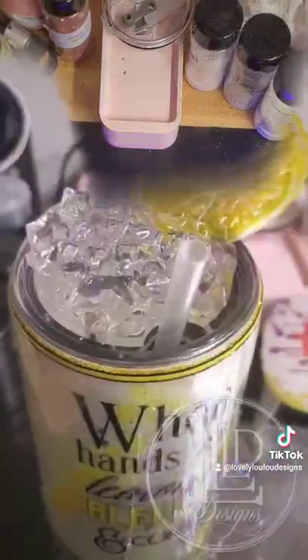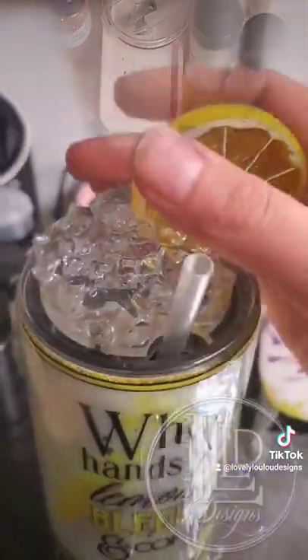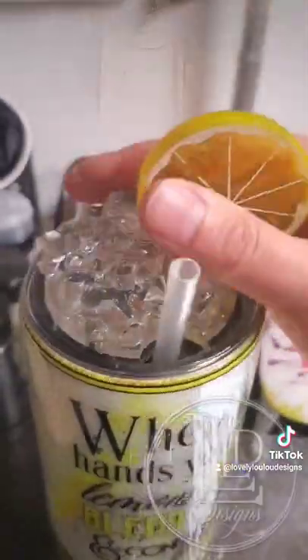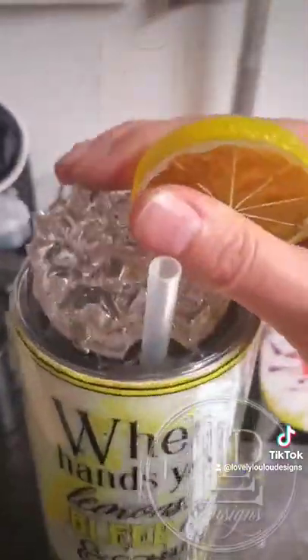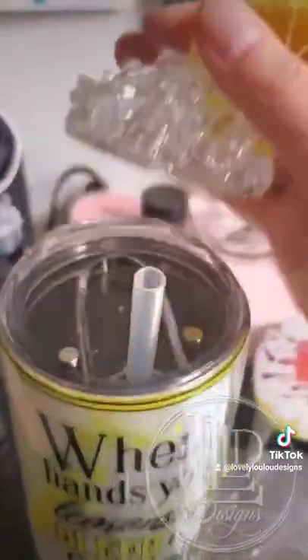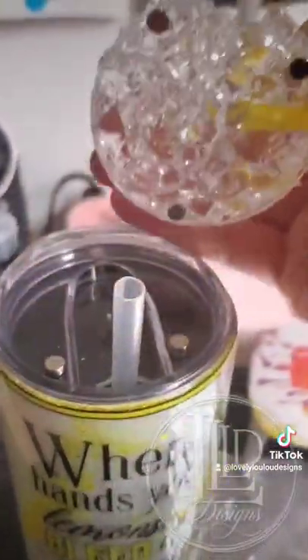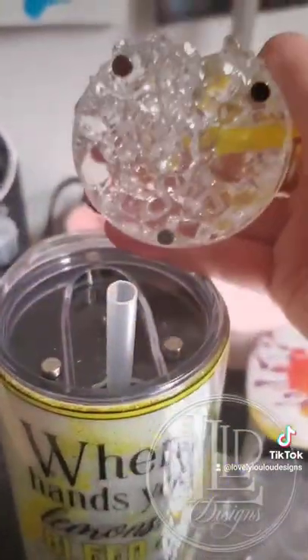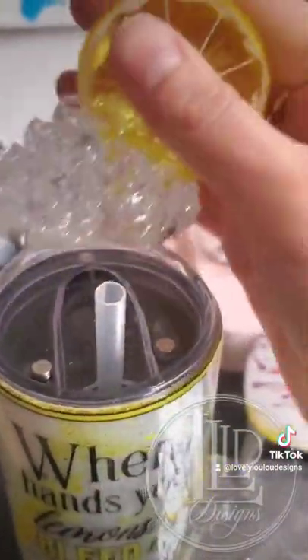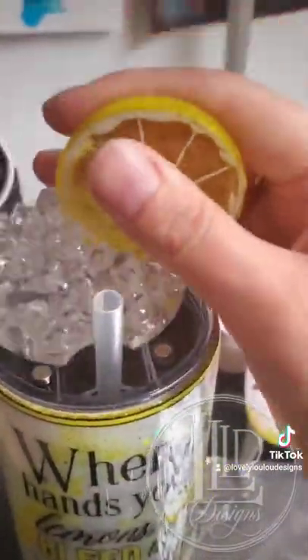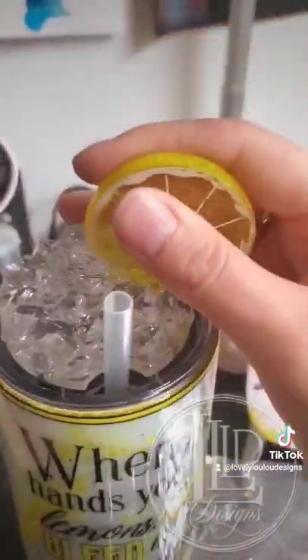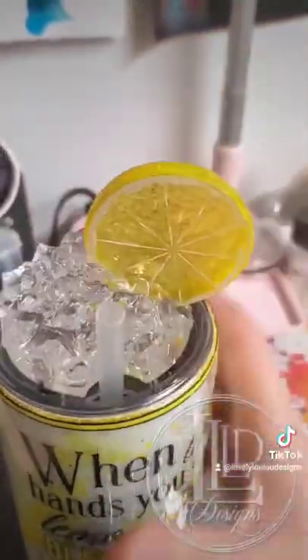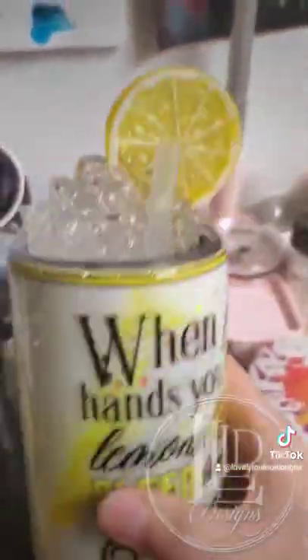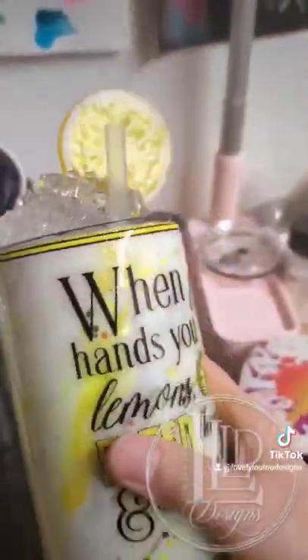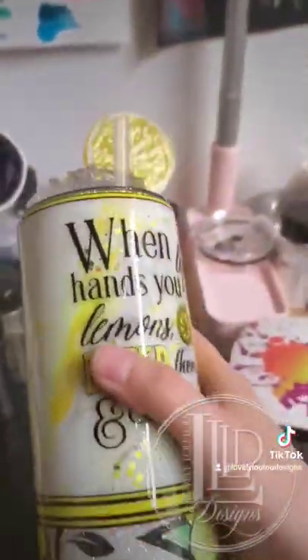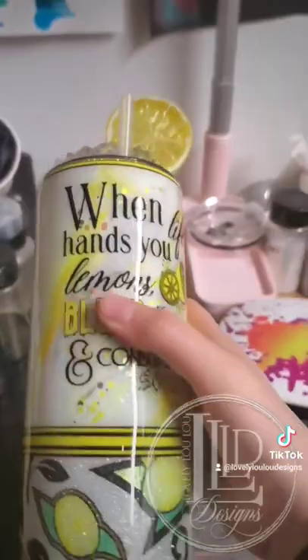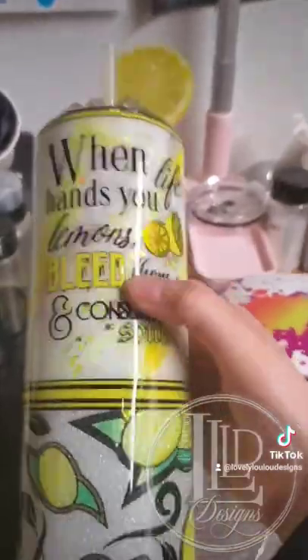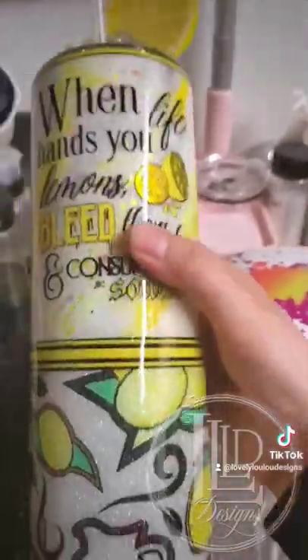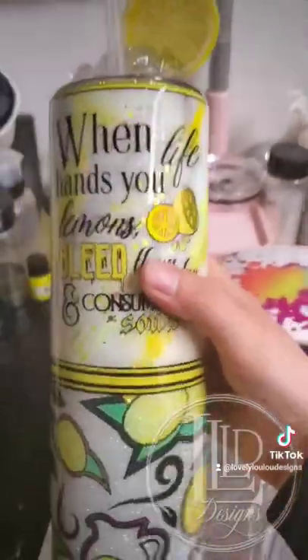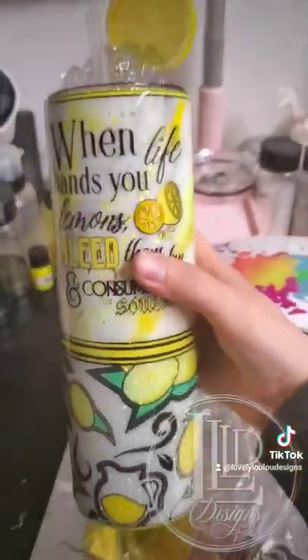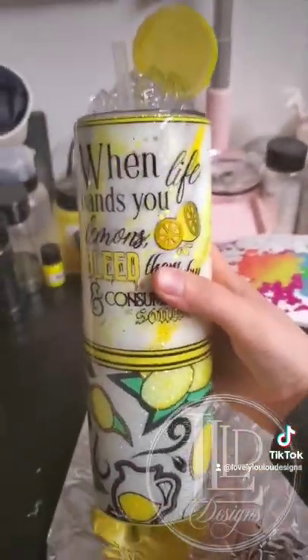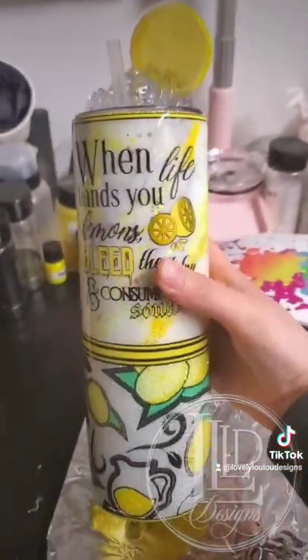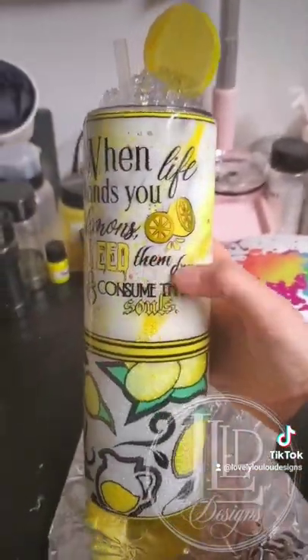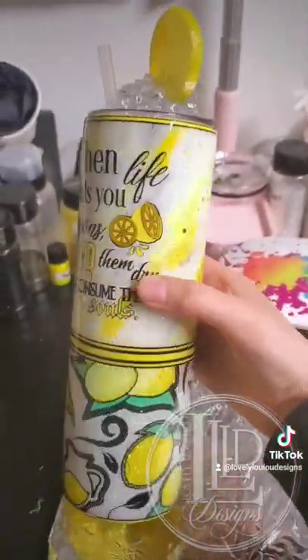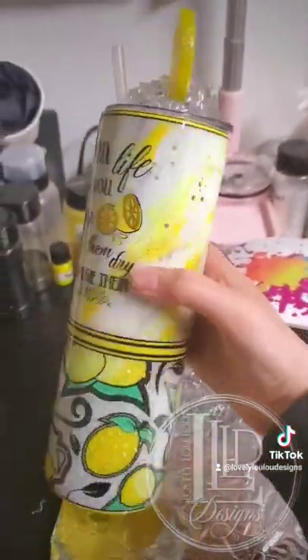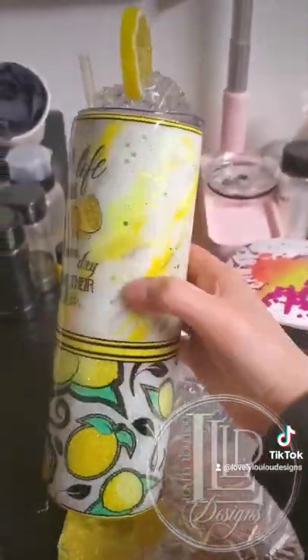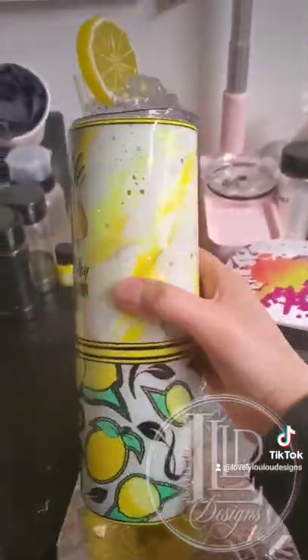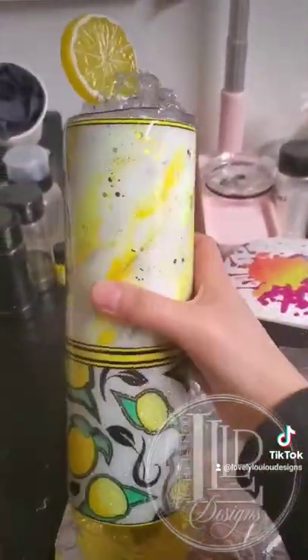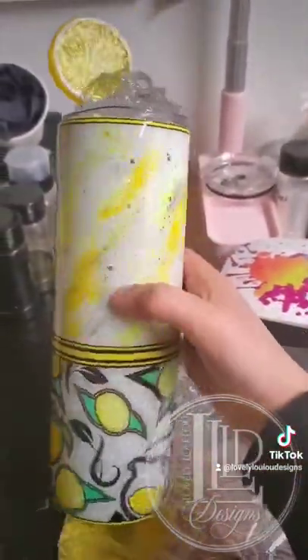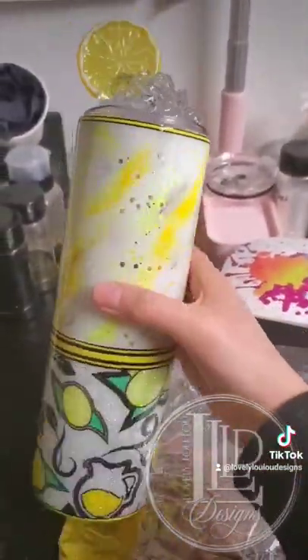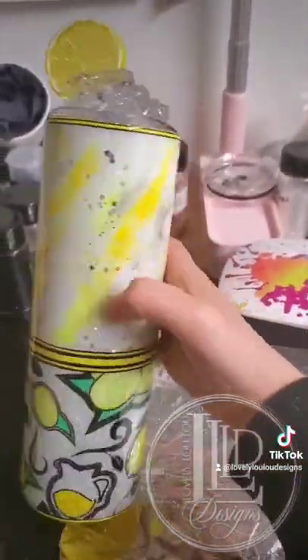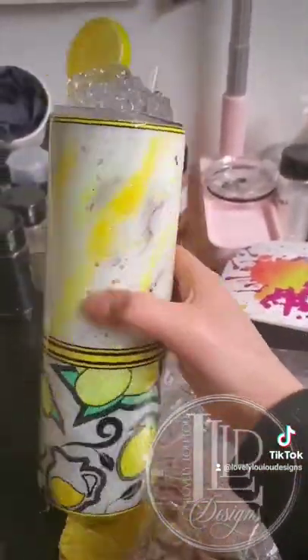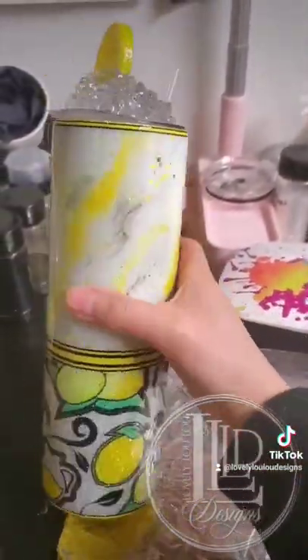And here's the final product — a removable magnetic lid topper with ice chips and a lemon slice. Tell me what you think in the comments.